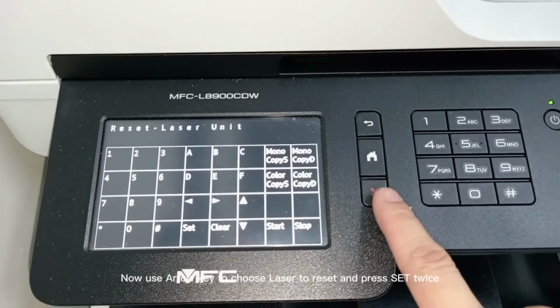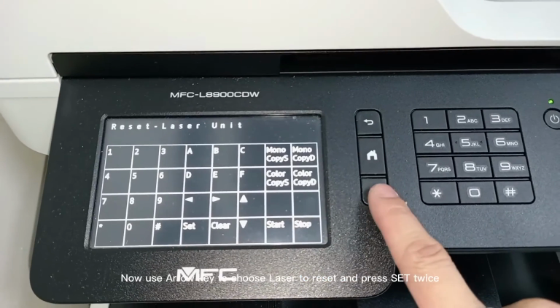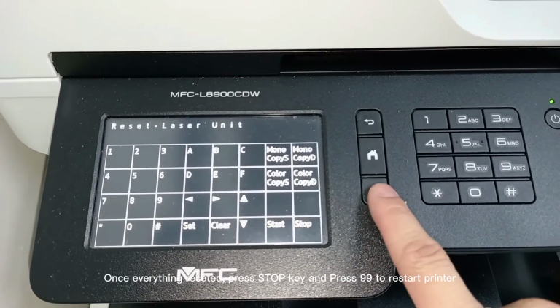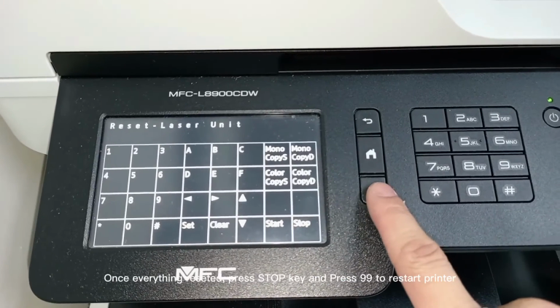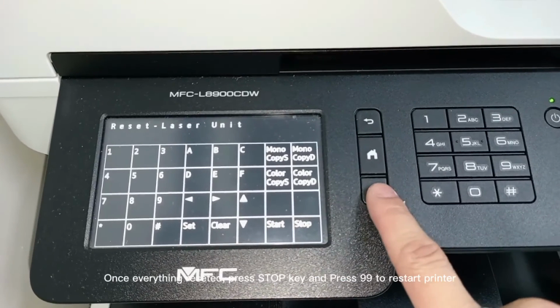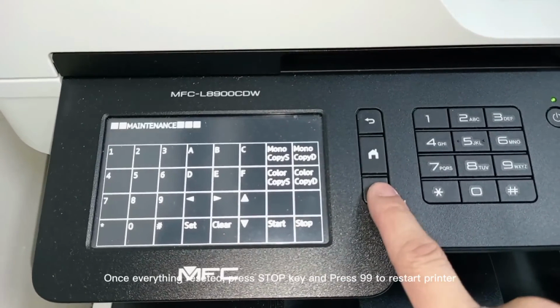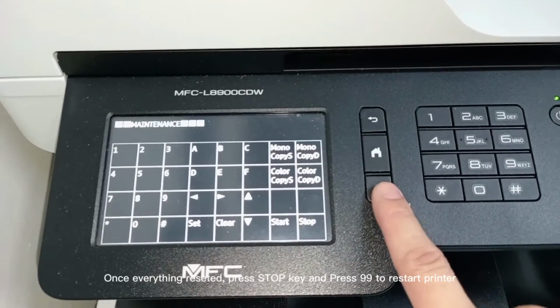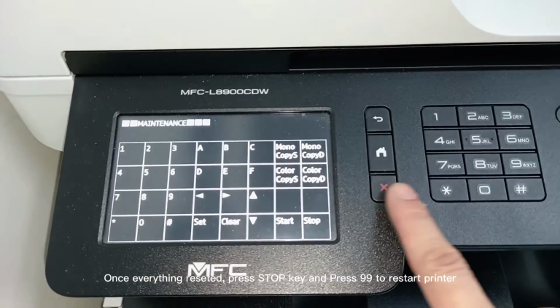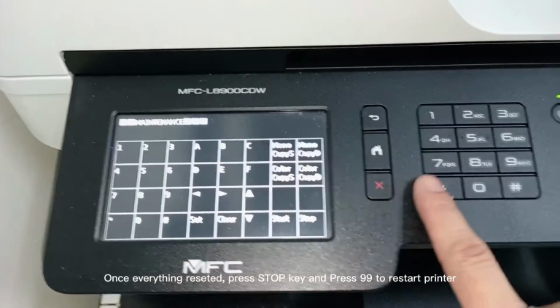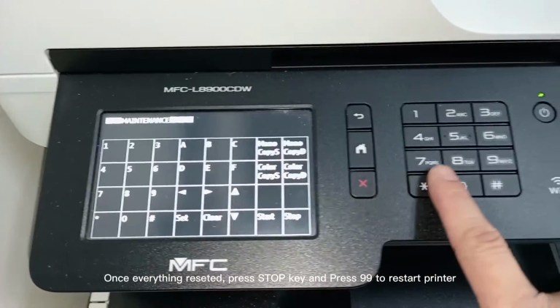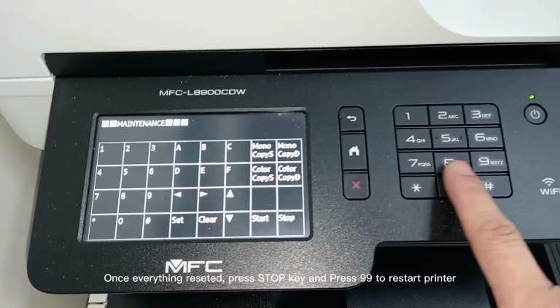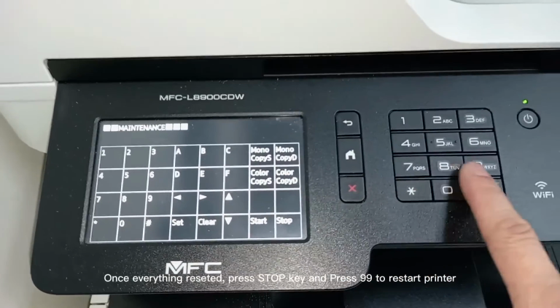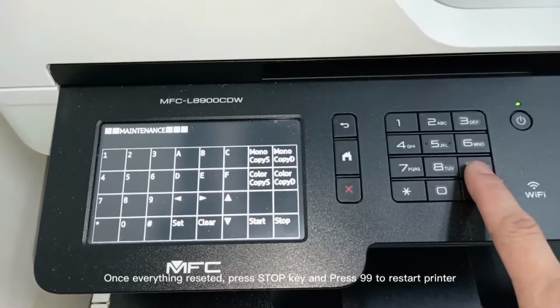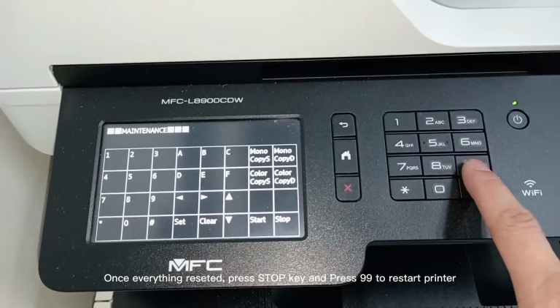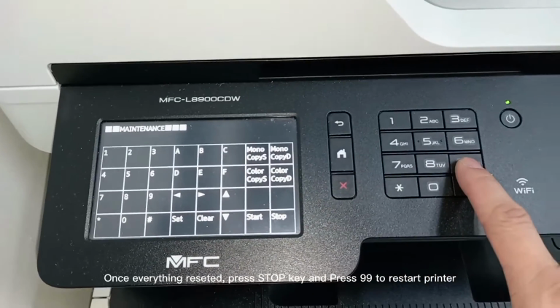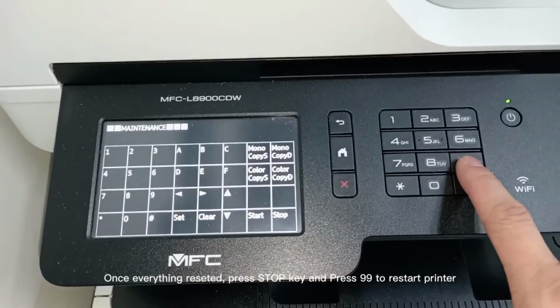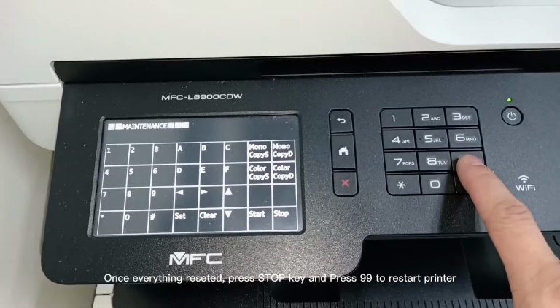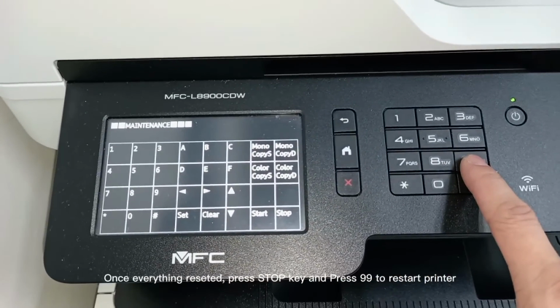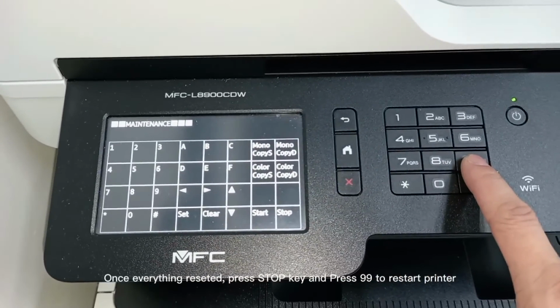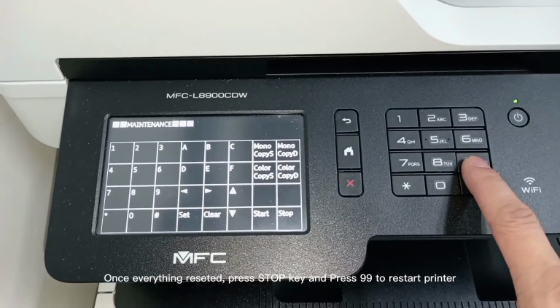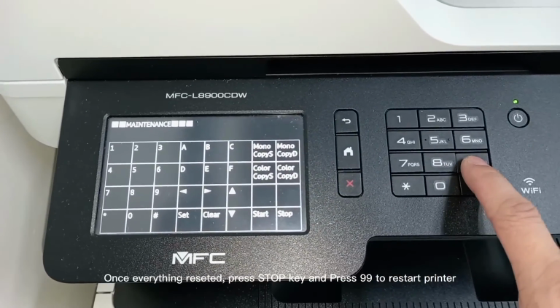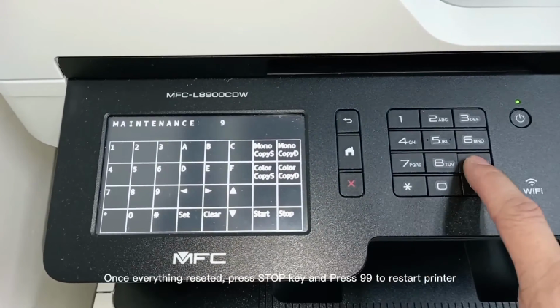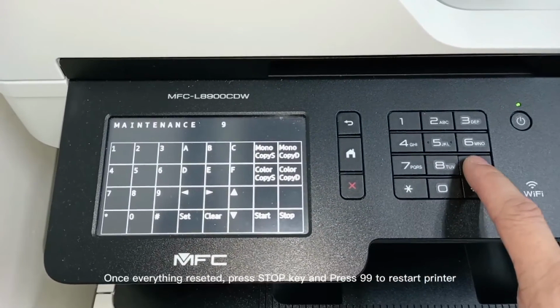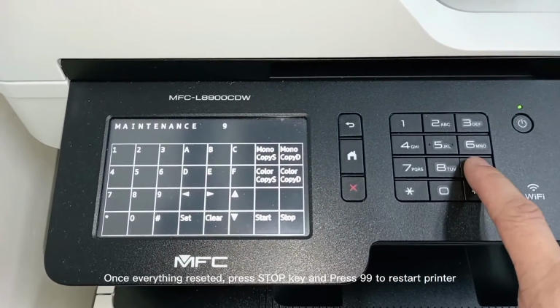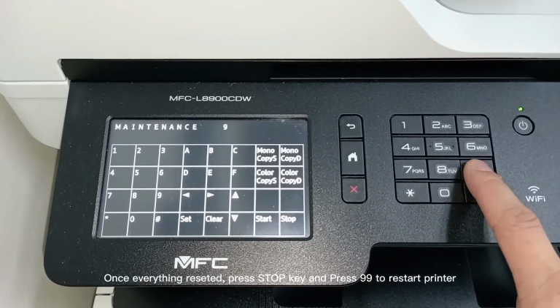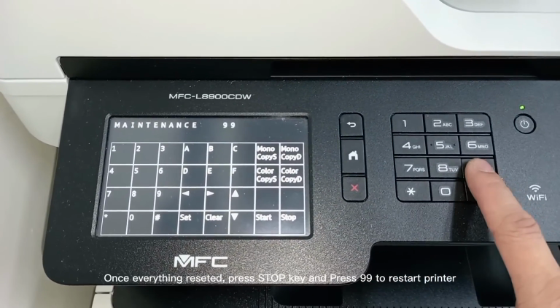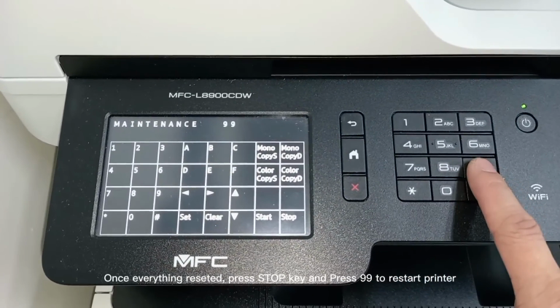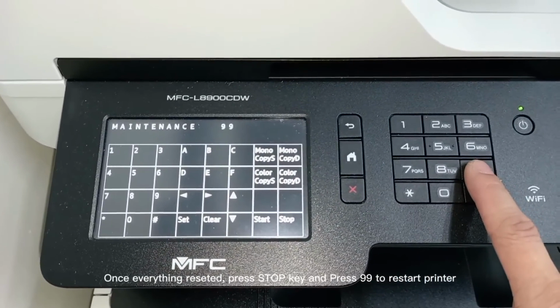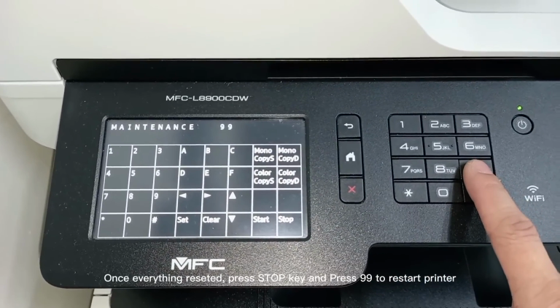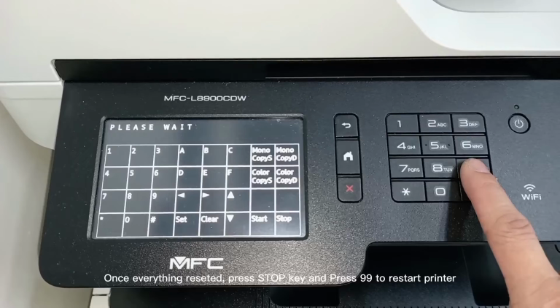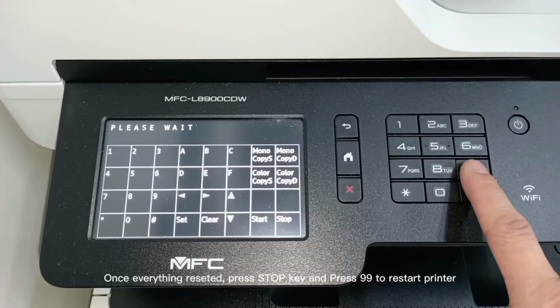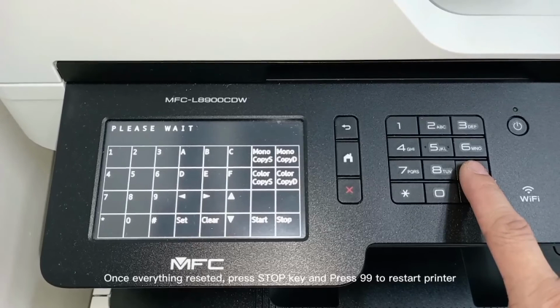Once everything is reset, press the stop key and press 99 to restart the printer.